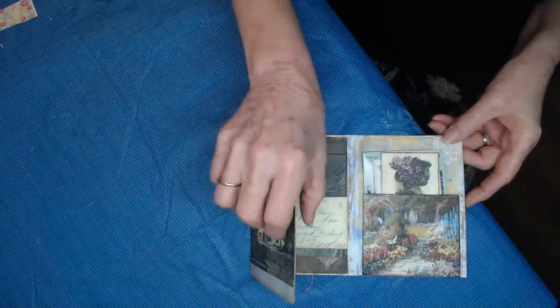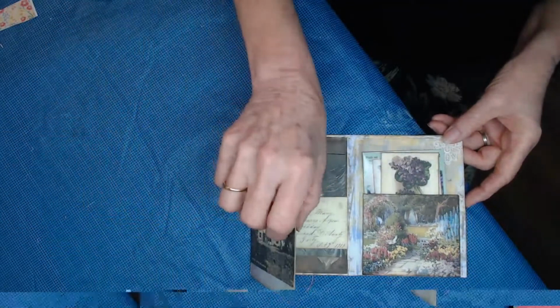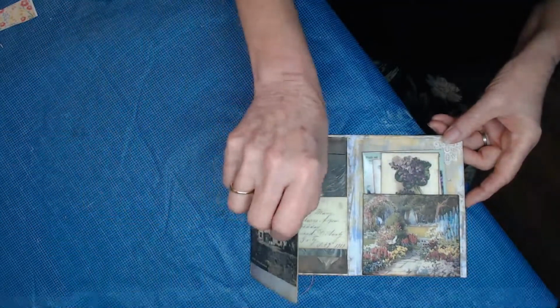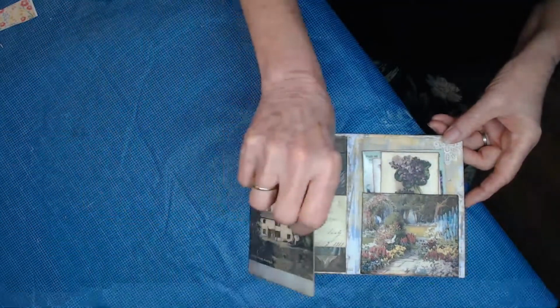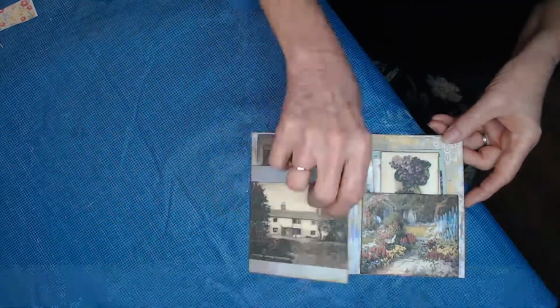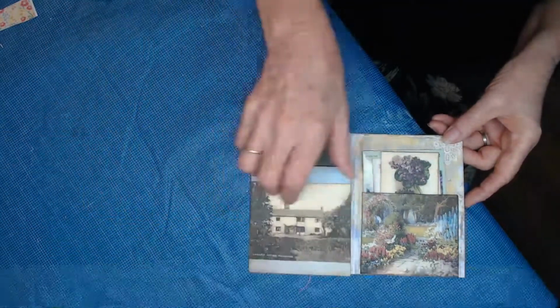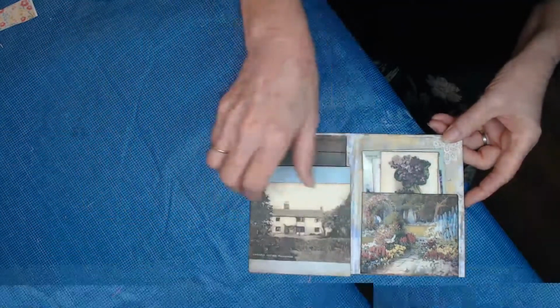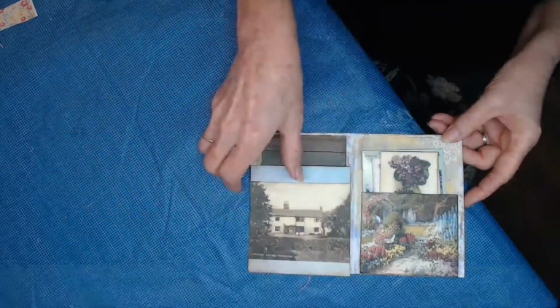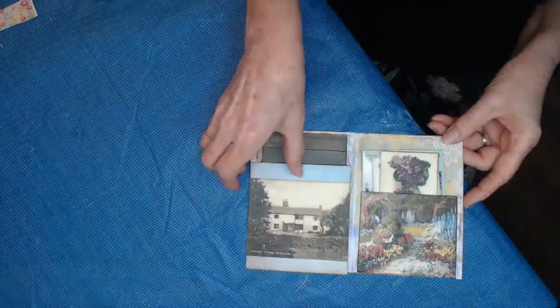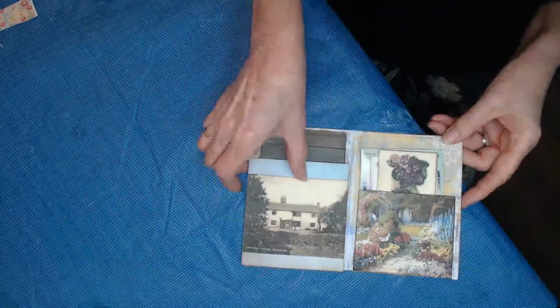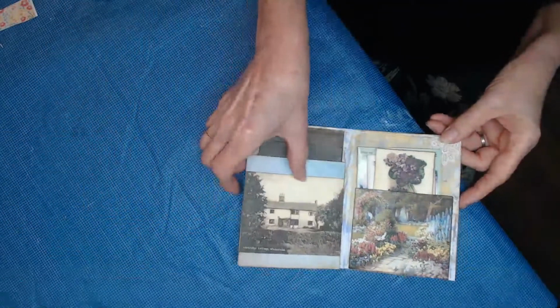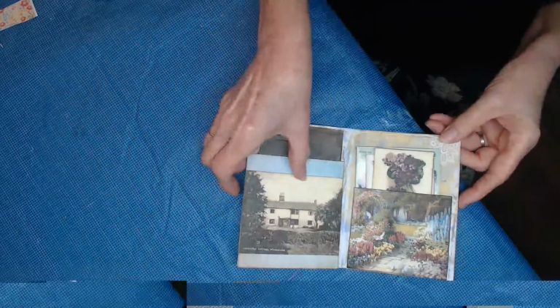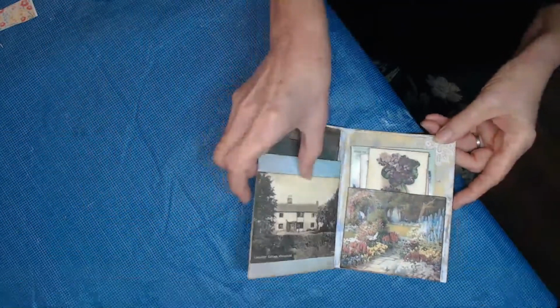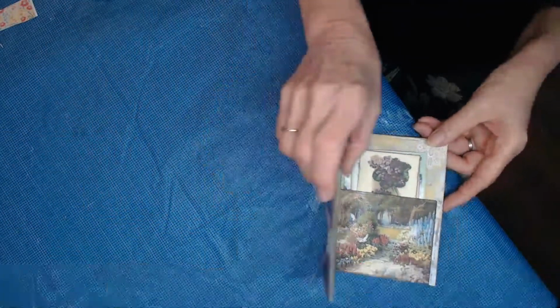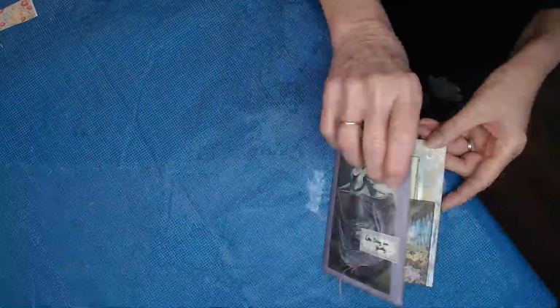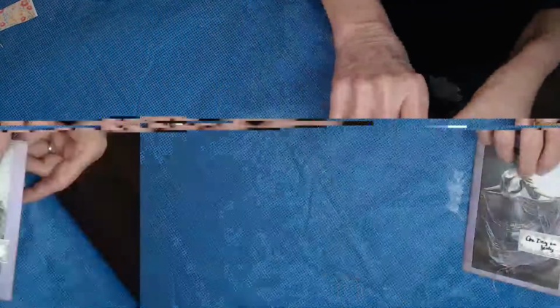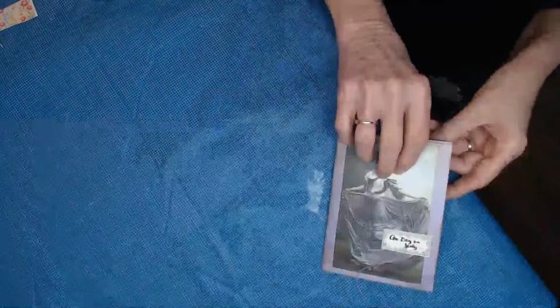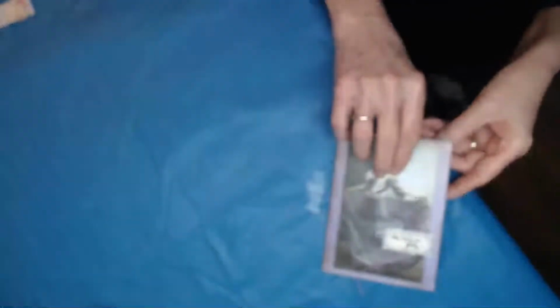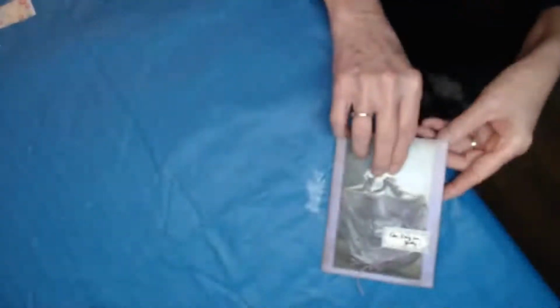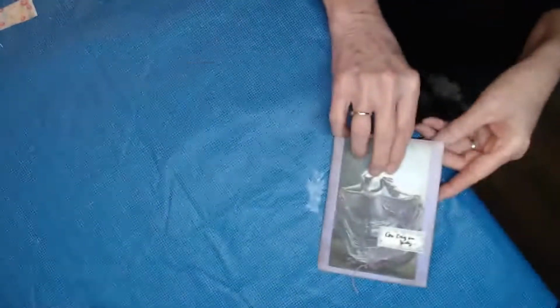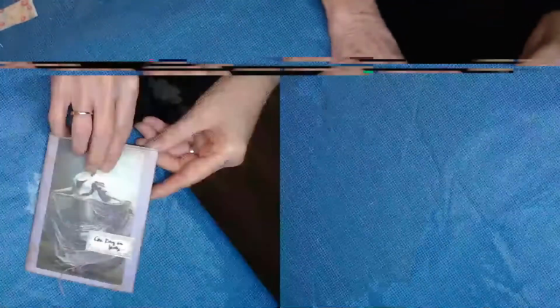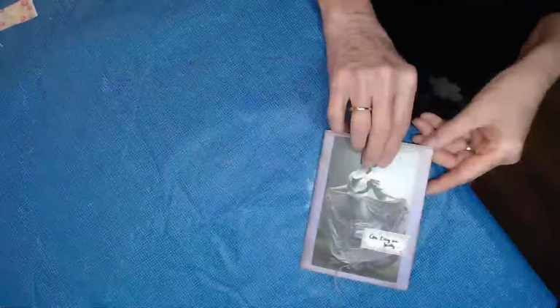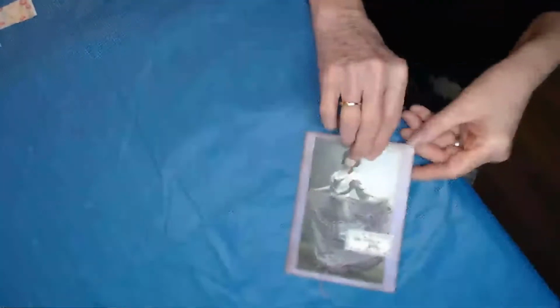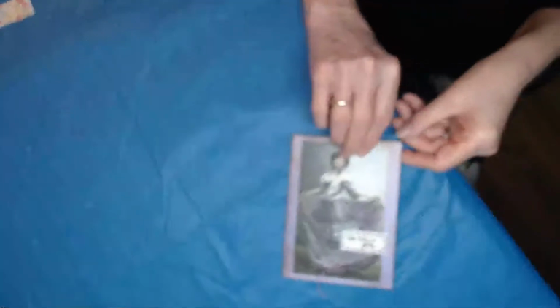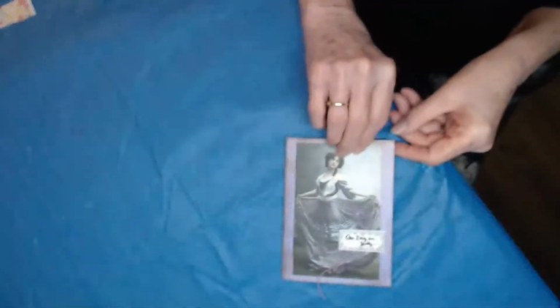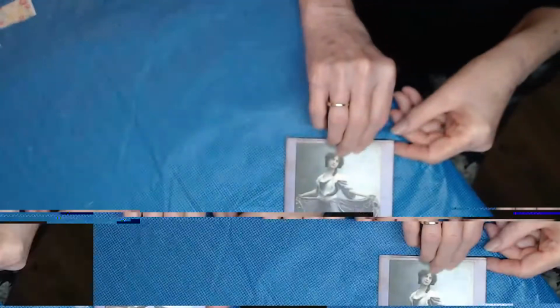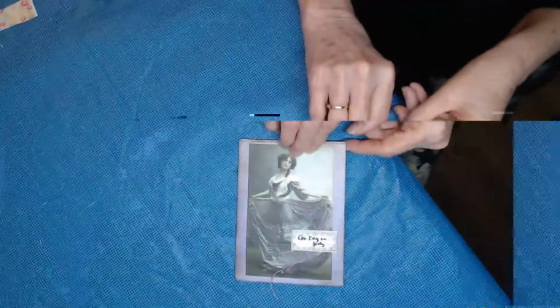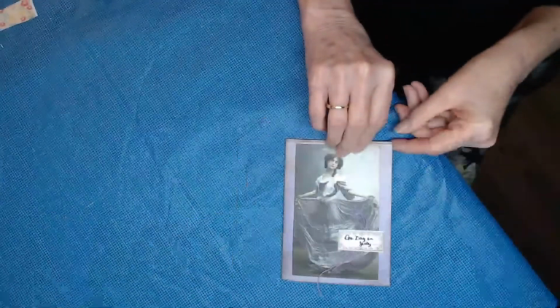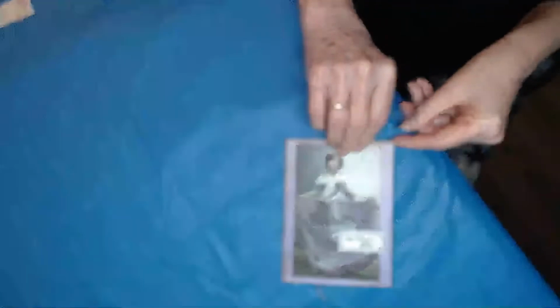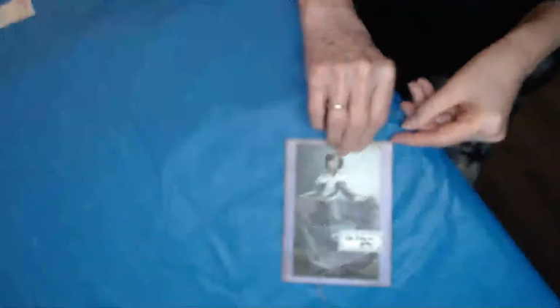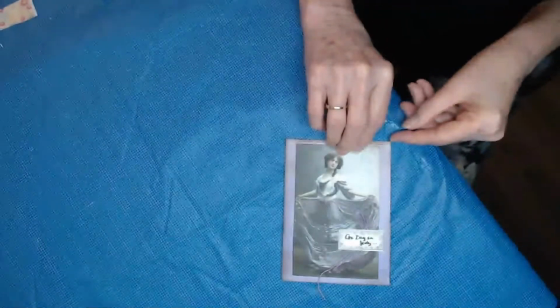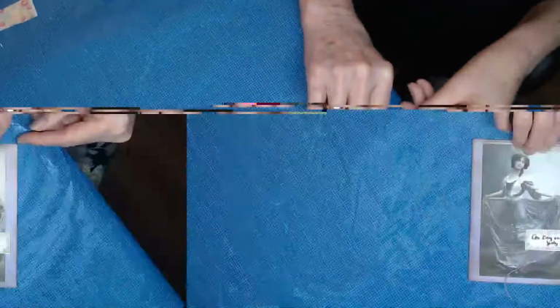Look in this lovely little flip pocket. Thanks for watching!